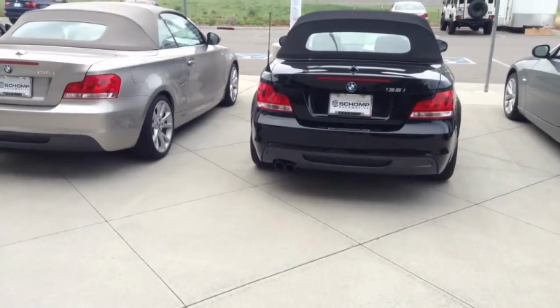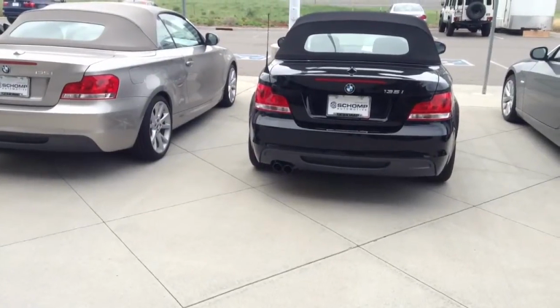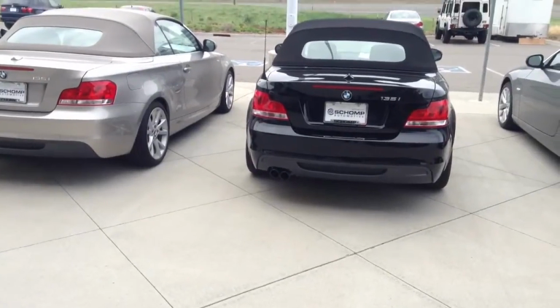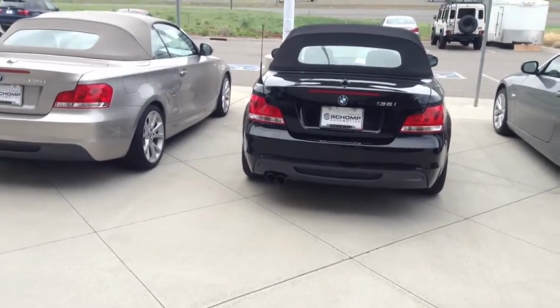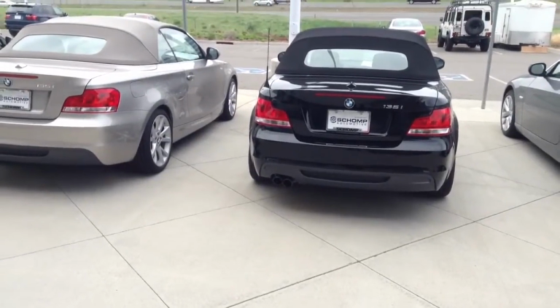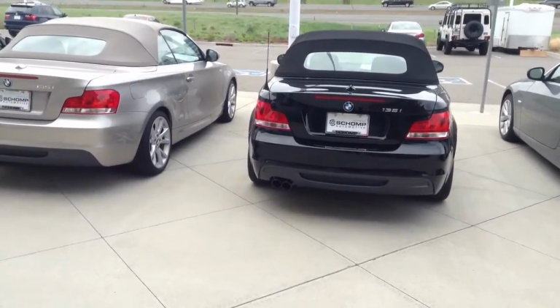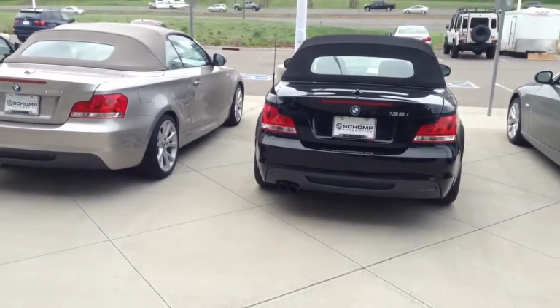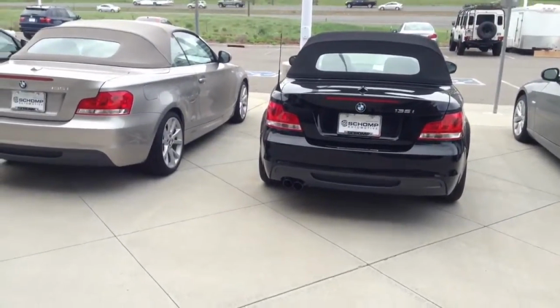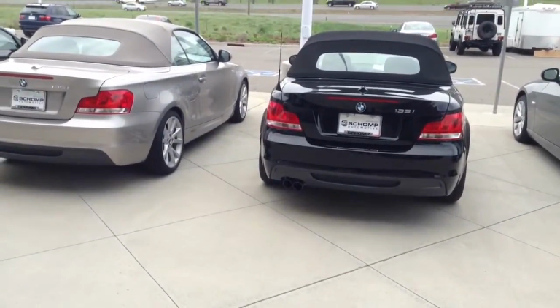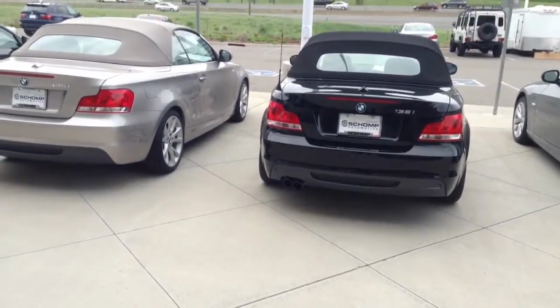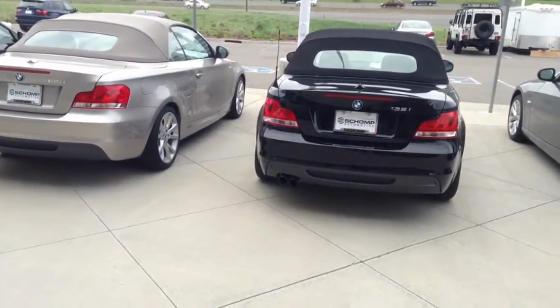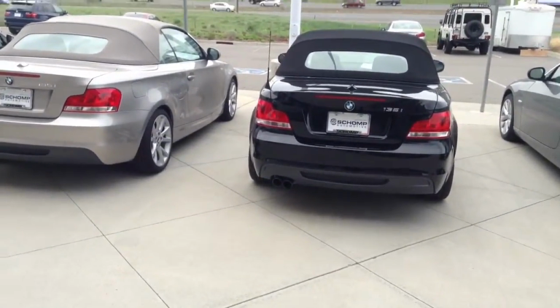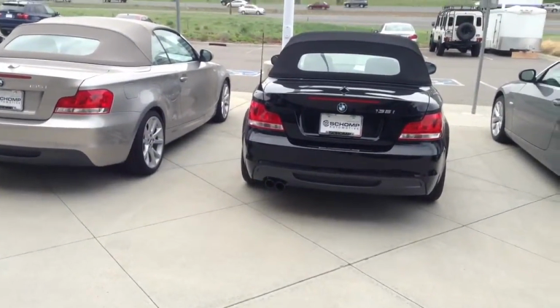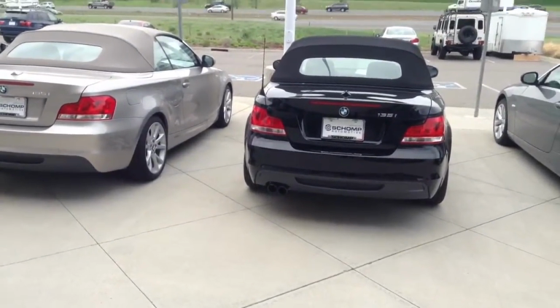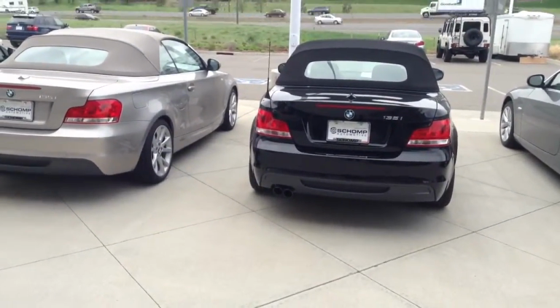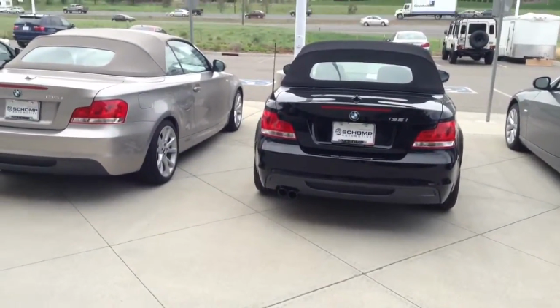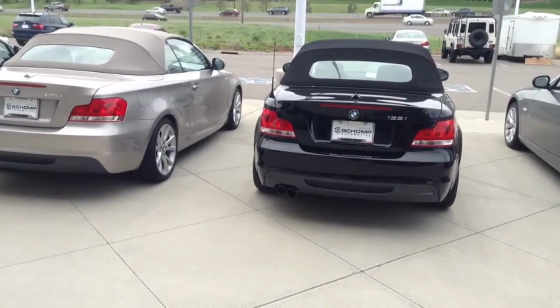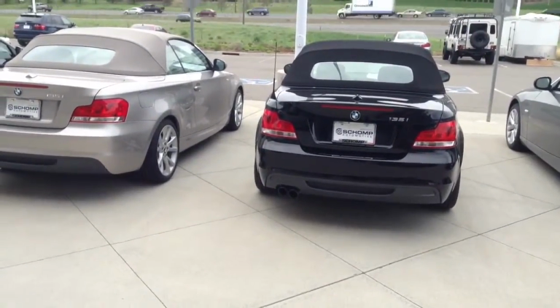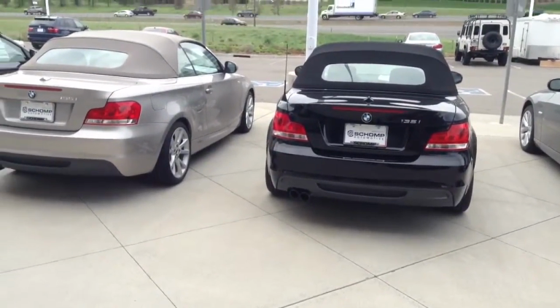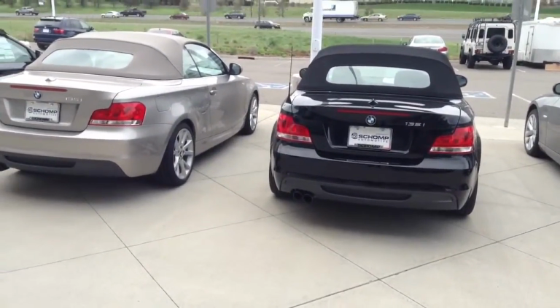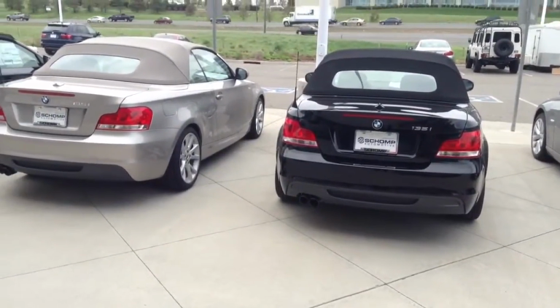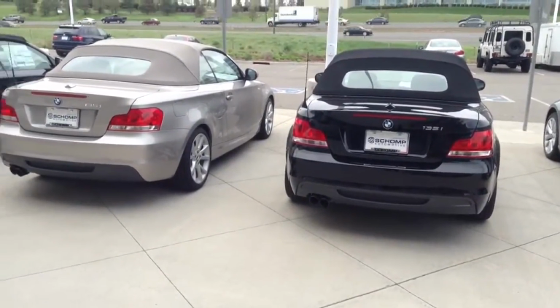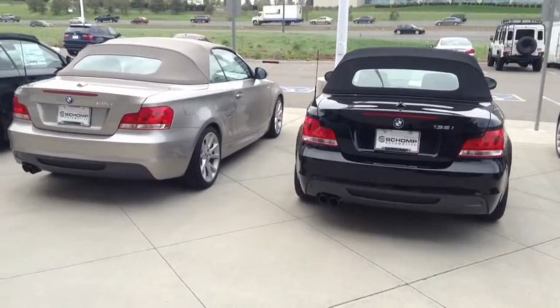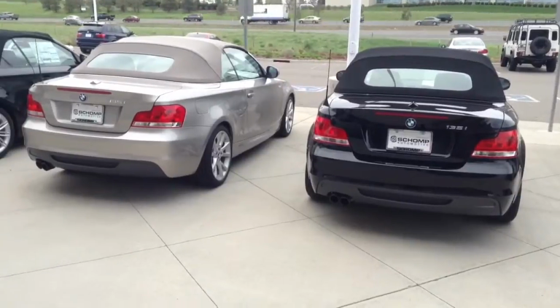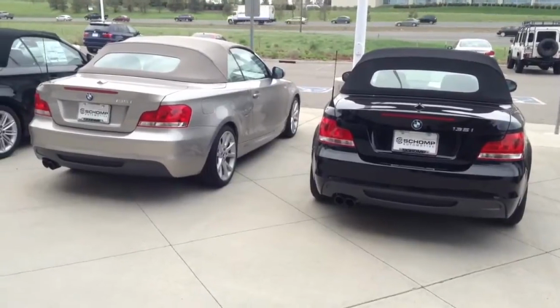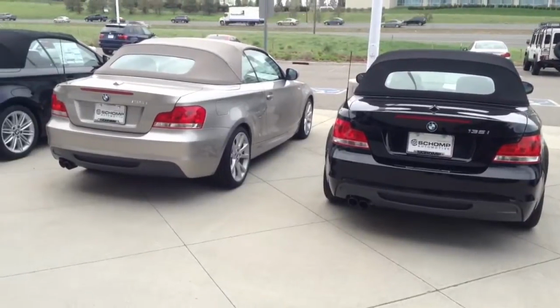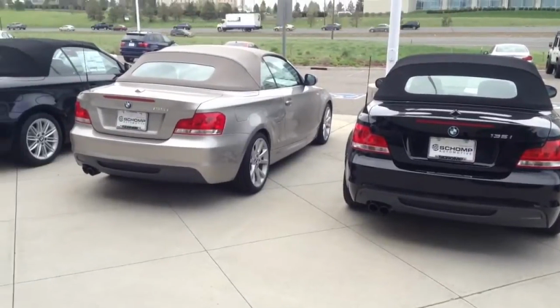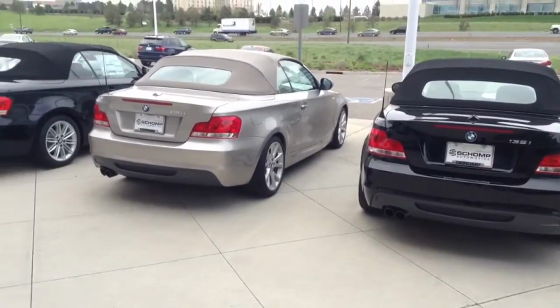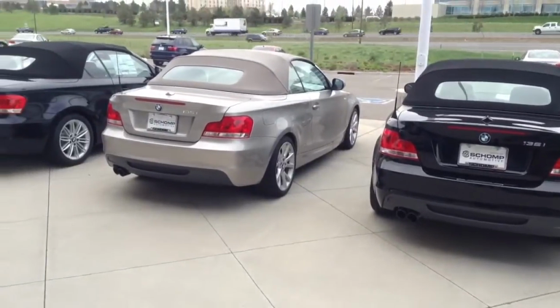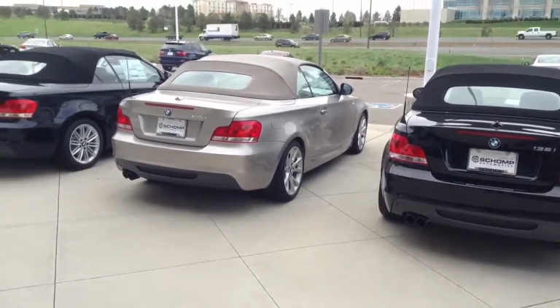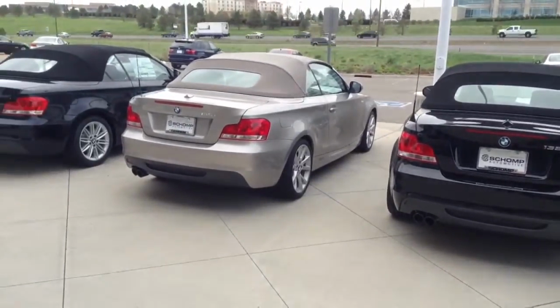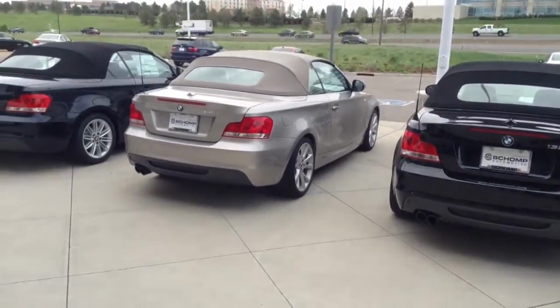Hi, it's Pat Harmon with Schaunt BMW. Just thought I'd send you a quick video of some of the 1 Series that we have on our lot.